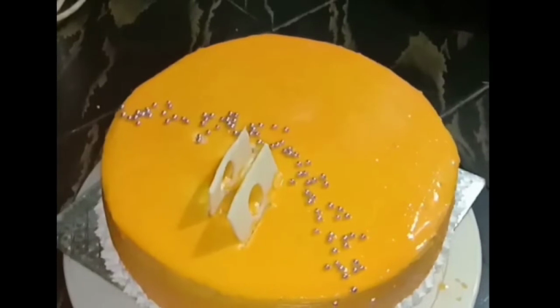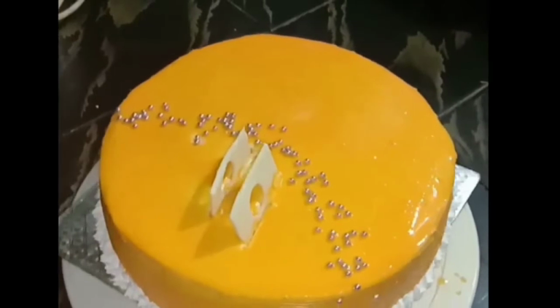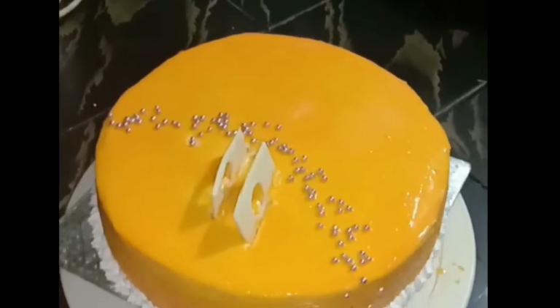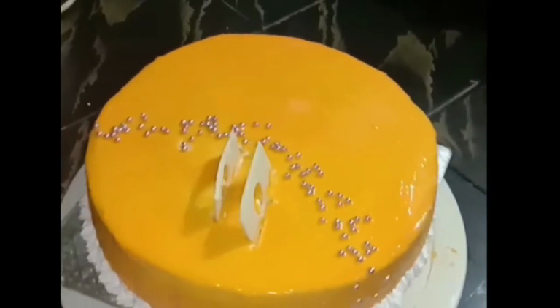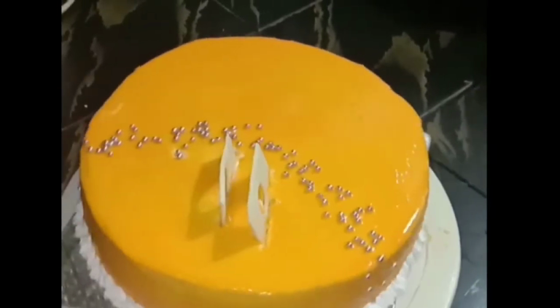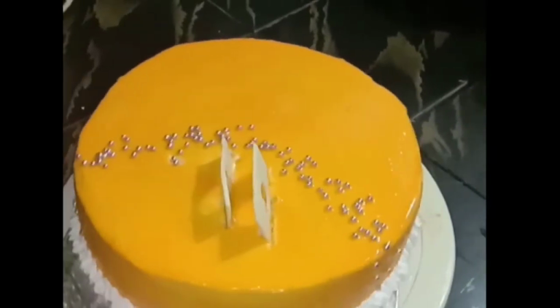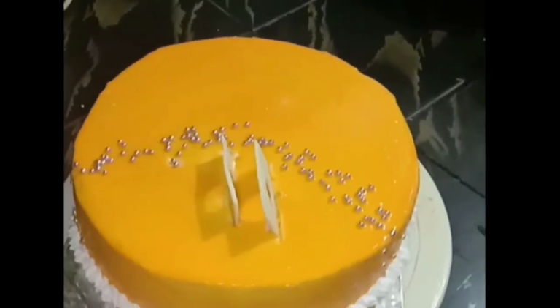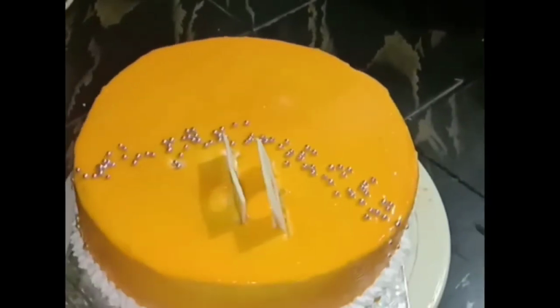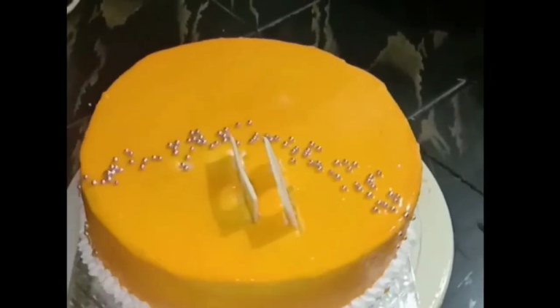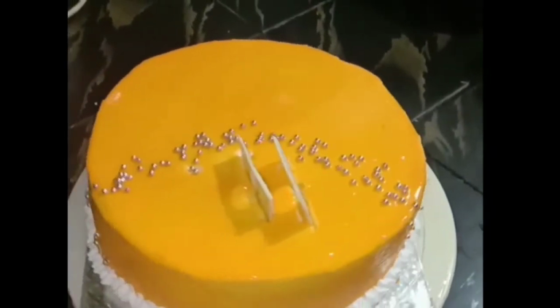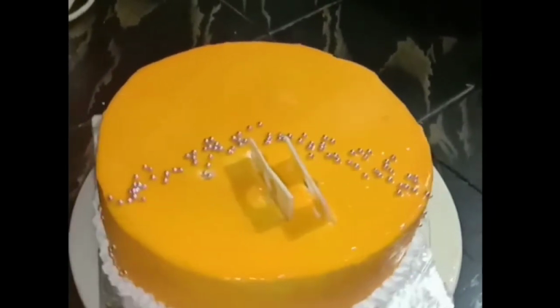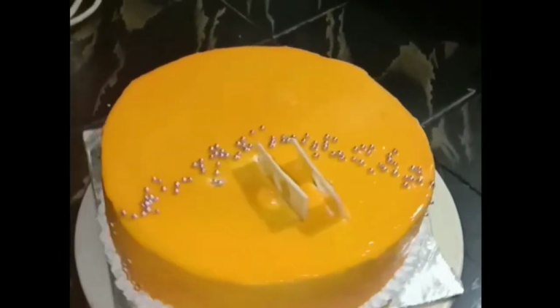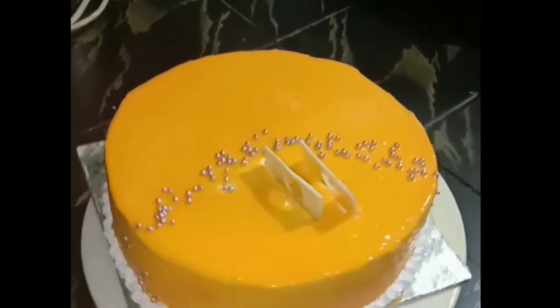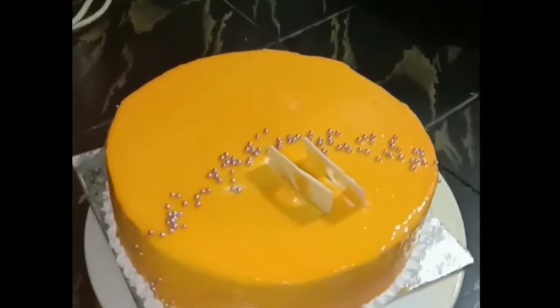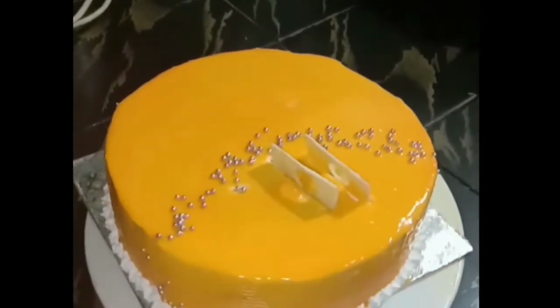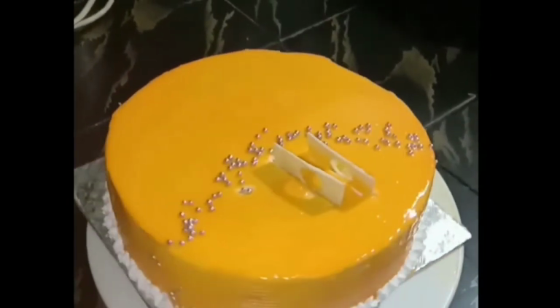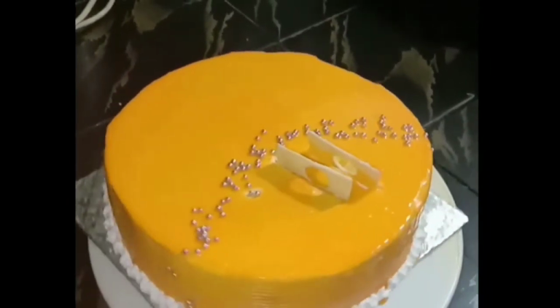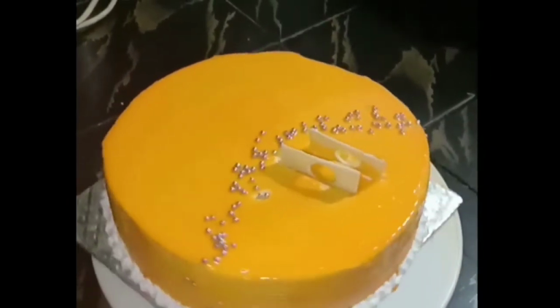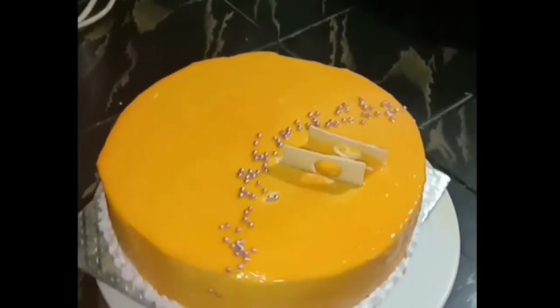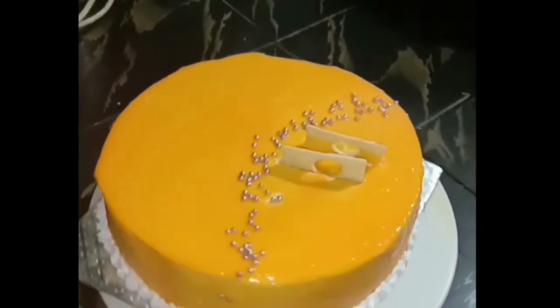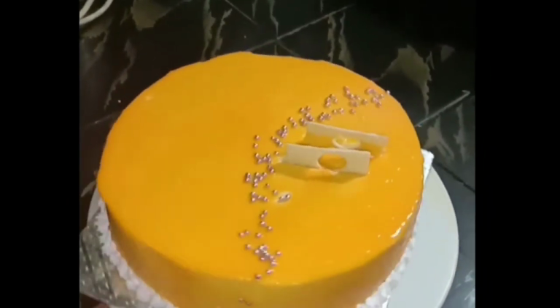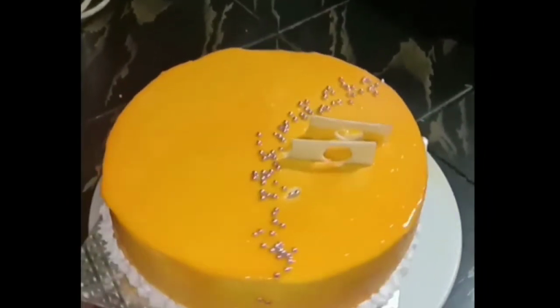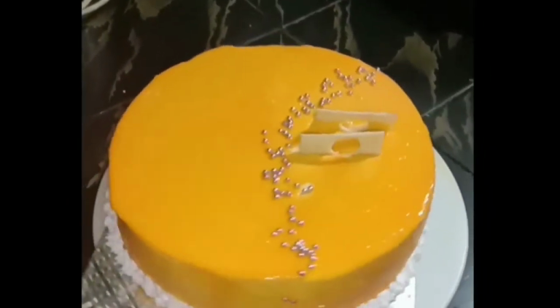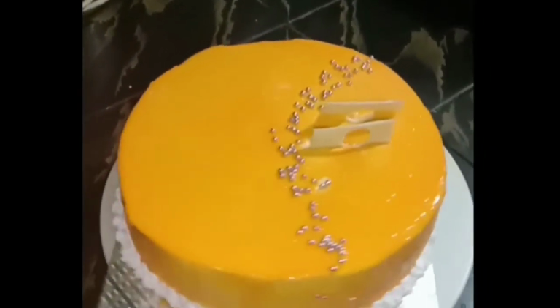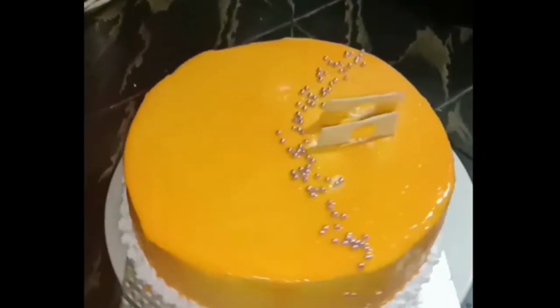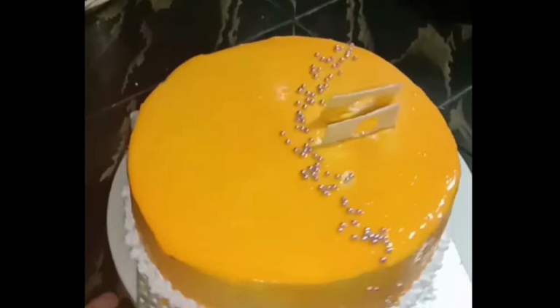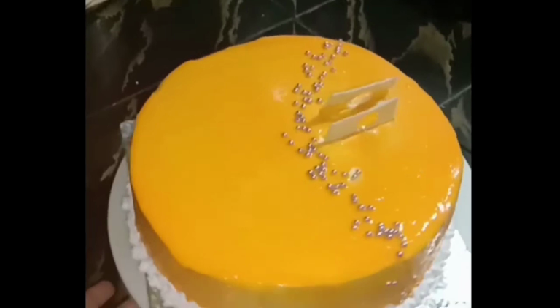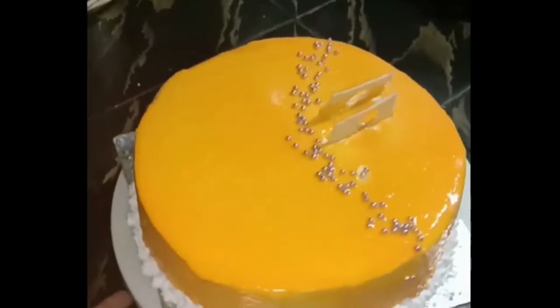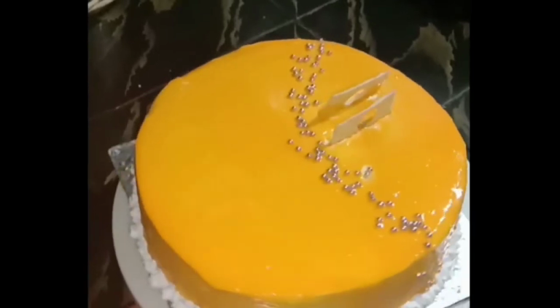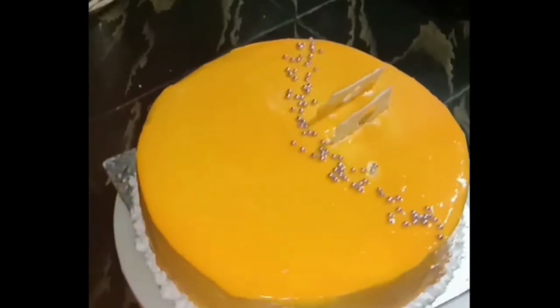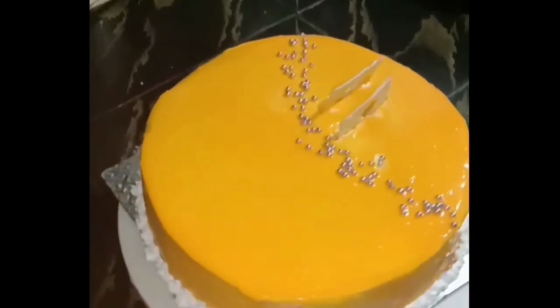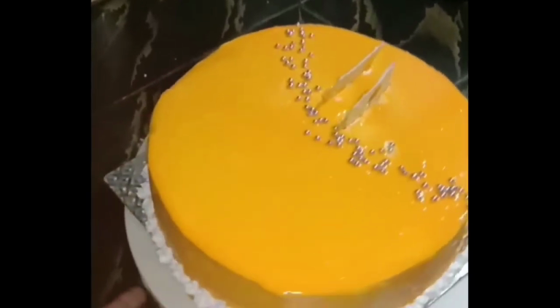Hello, welcome back to the Kitchen World of Fatima. Here is the recipe for this mango and truffle cake with white chocolate.